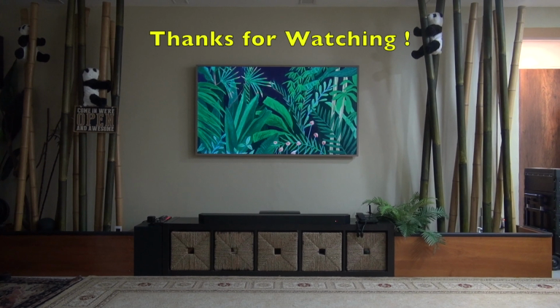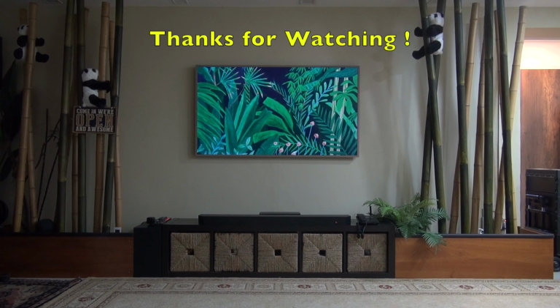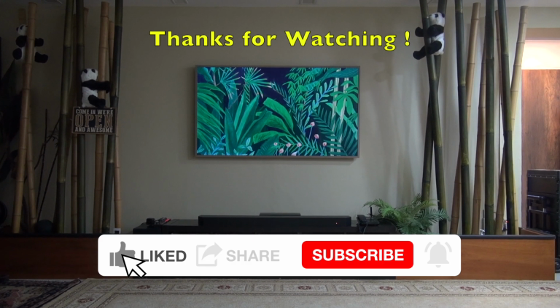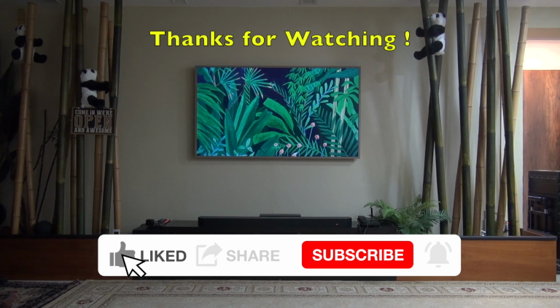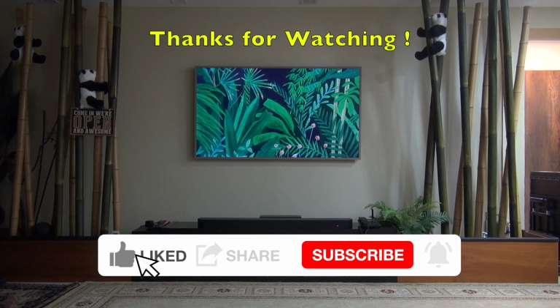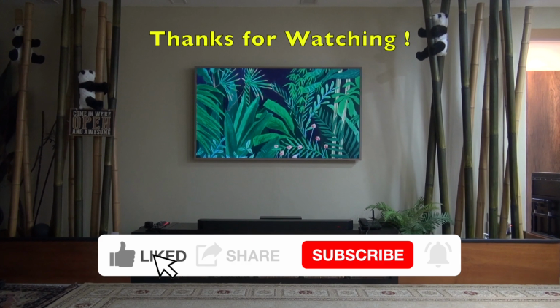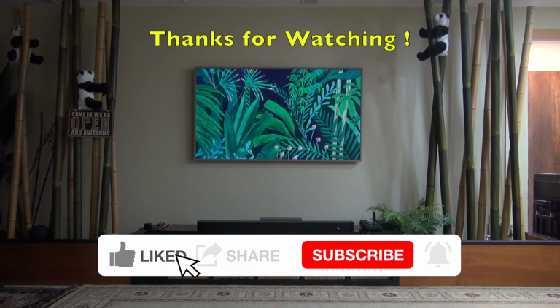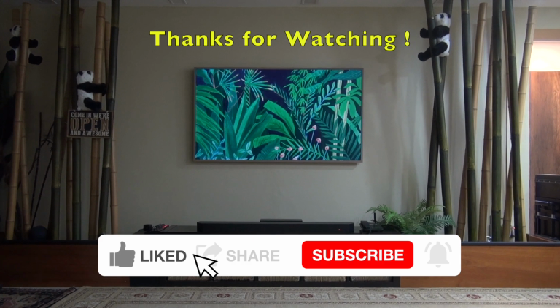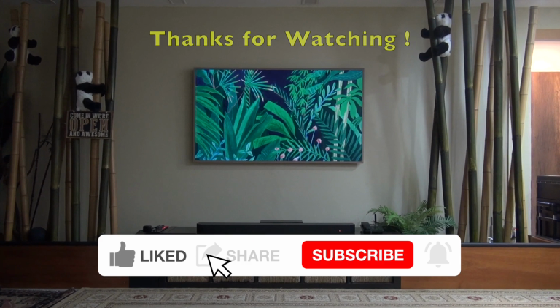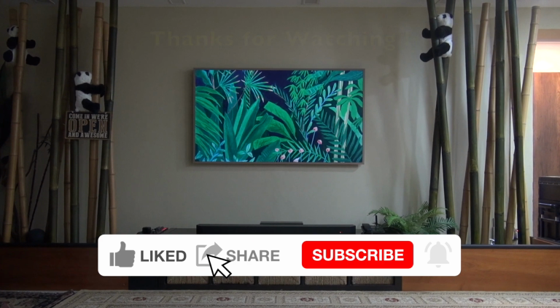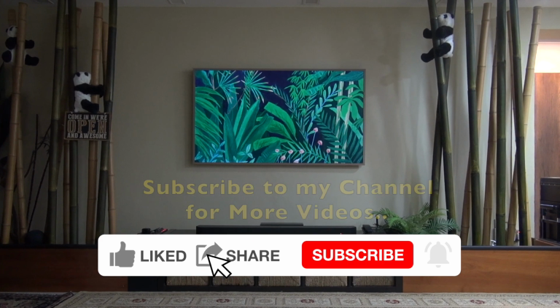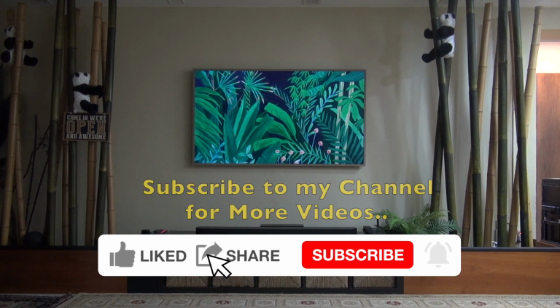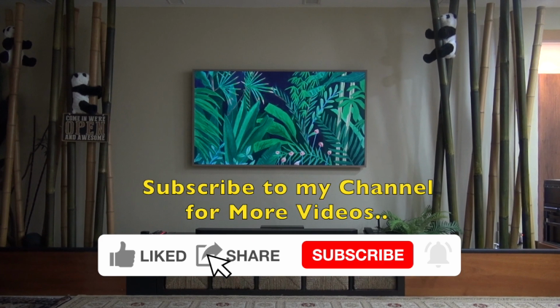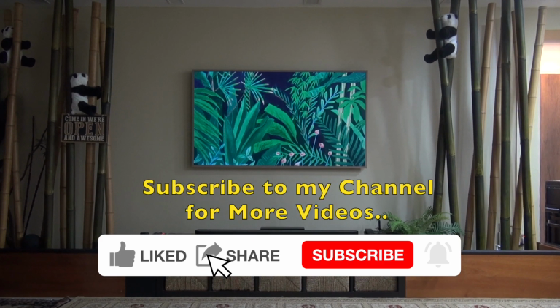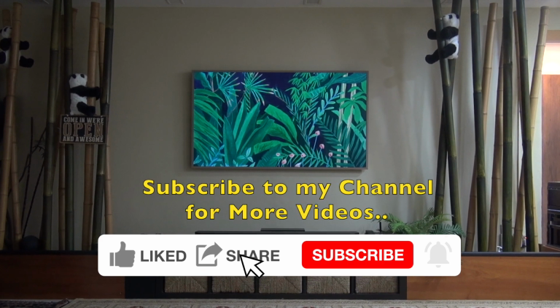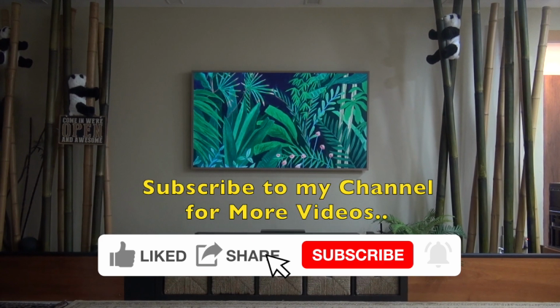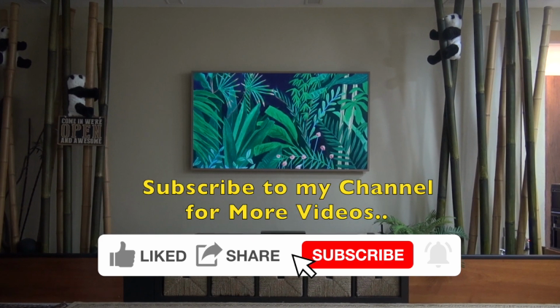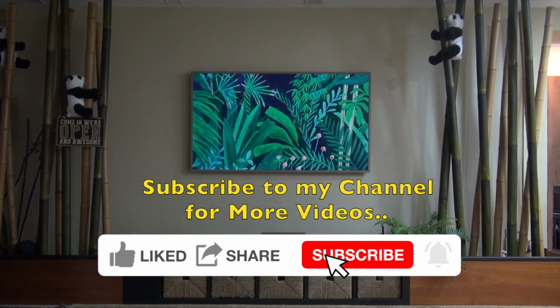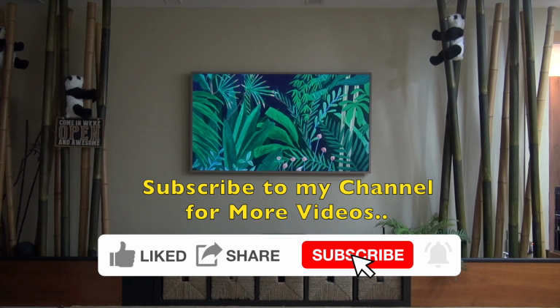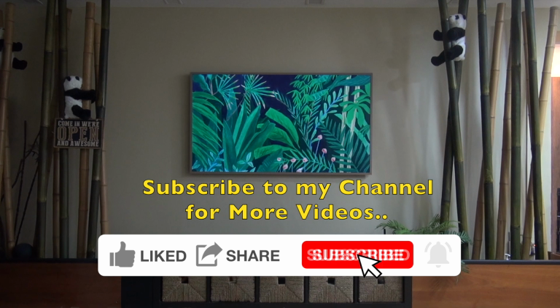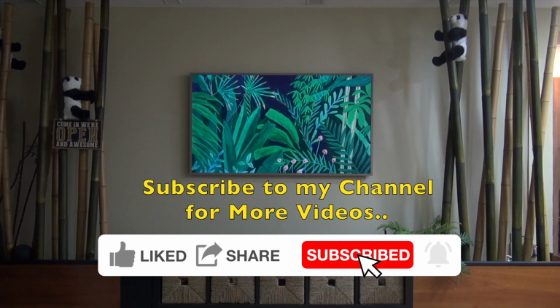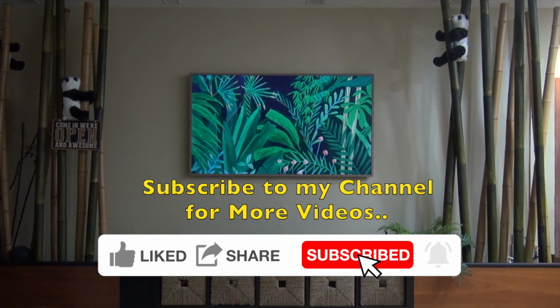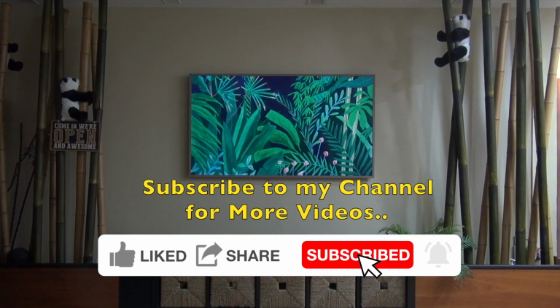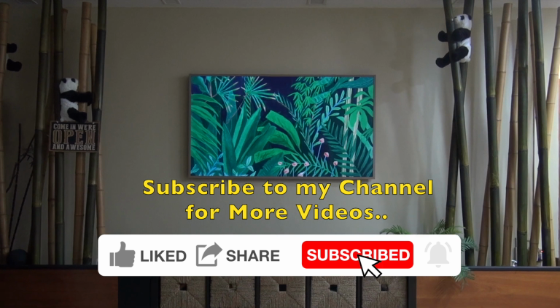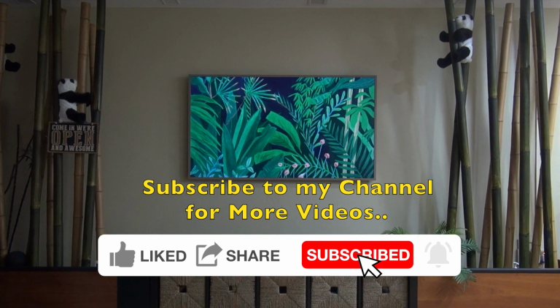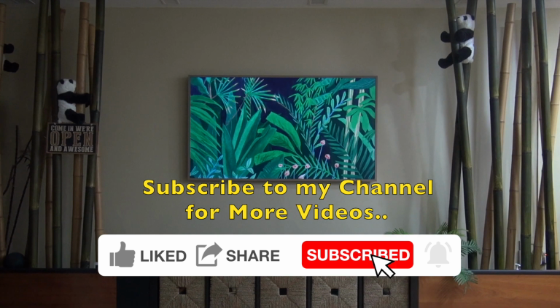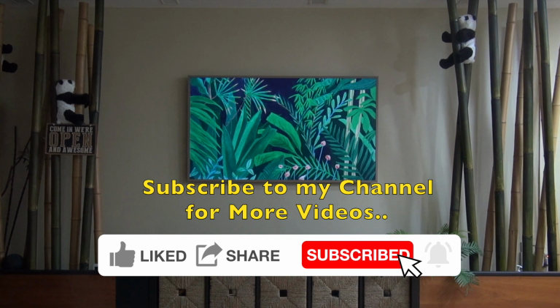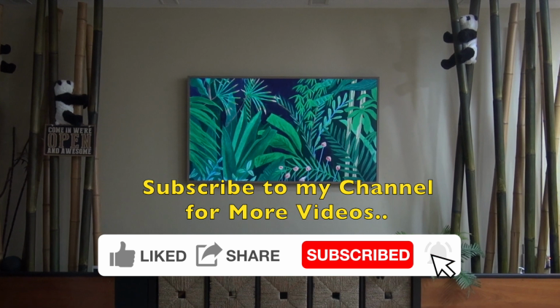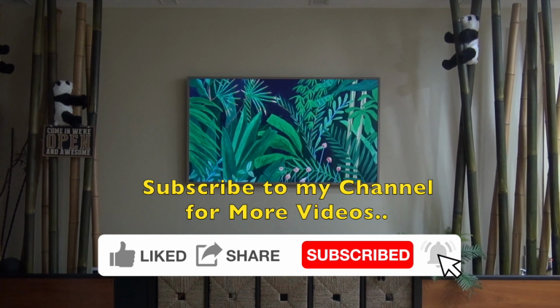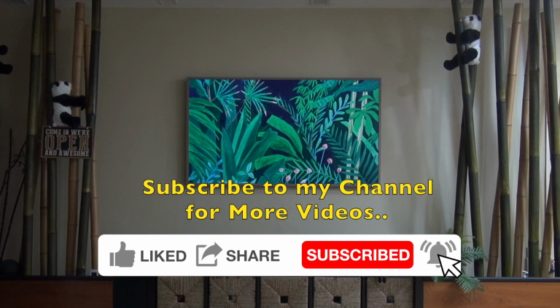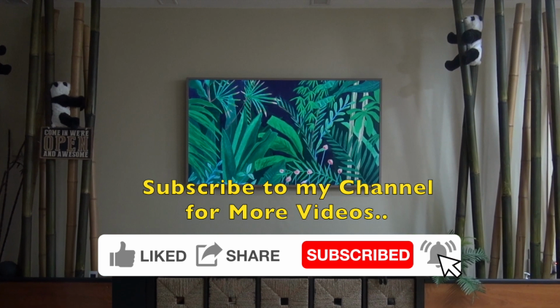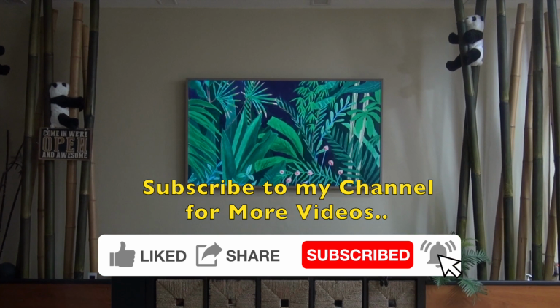Thanks for watching. Remember to subscribe to my YouTube channel for more videos.